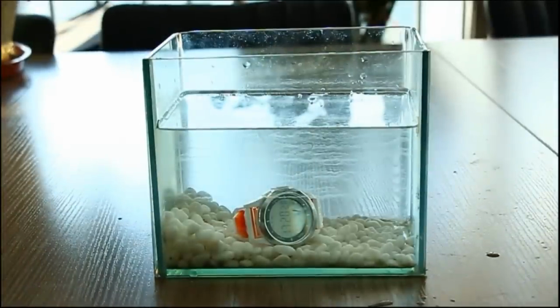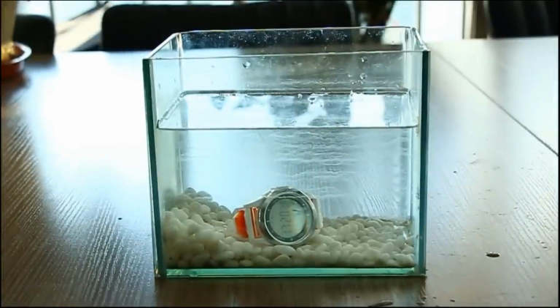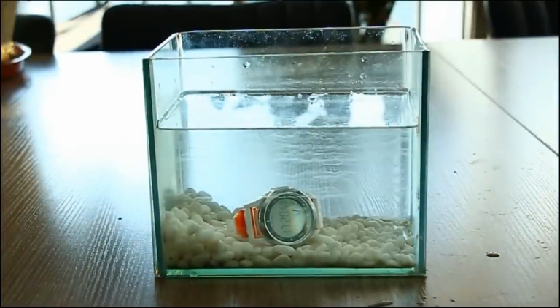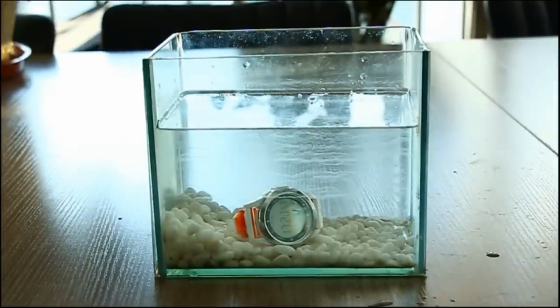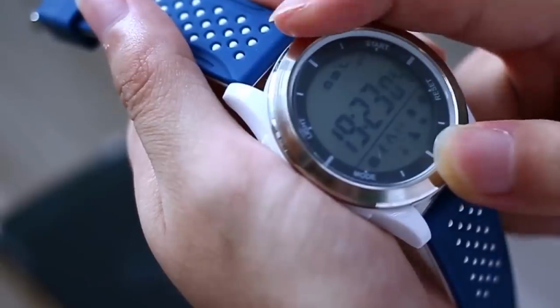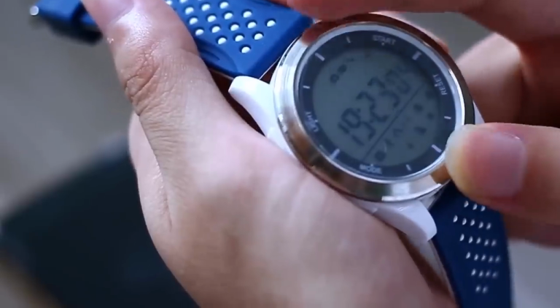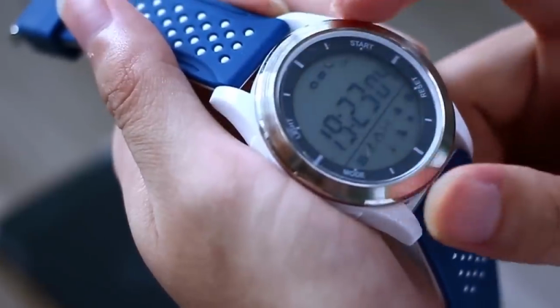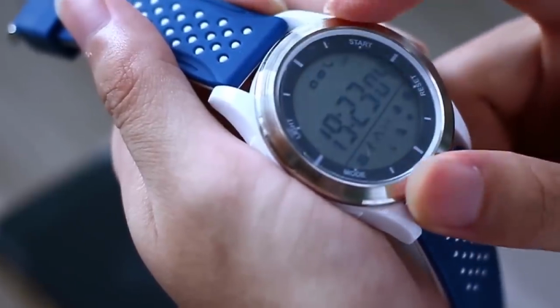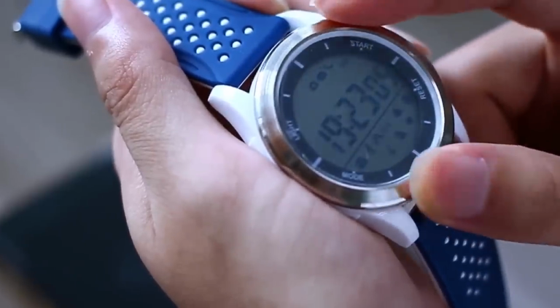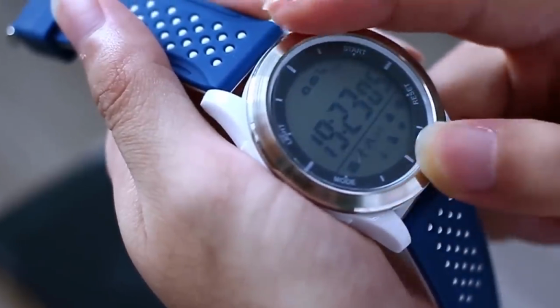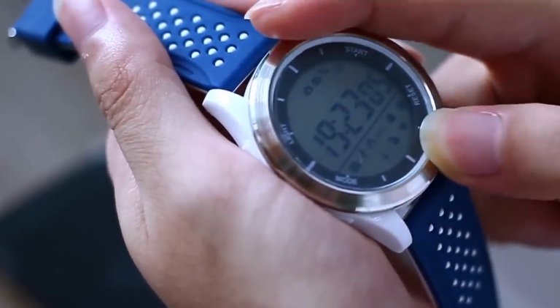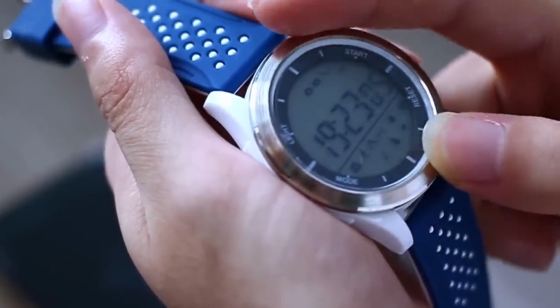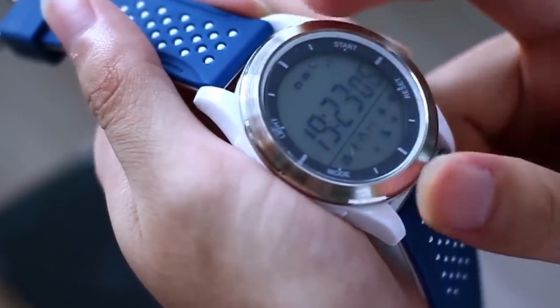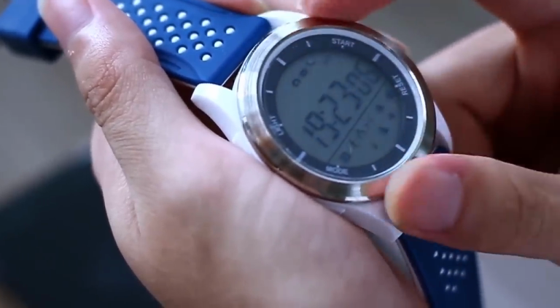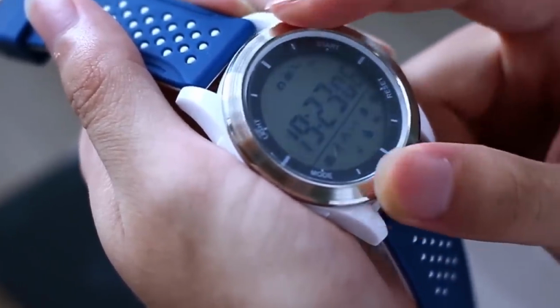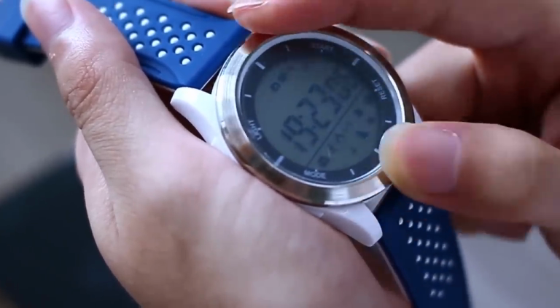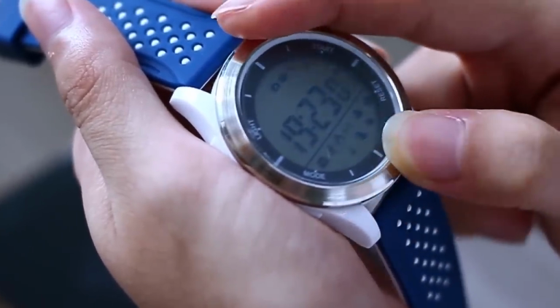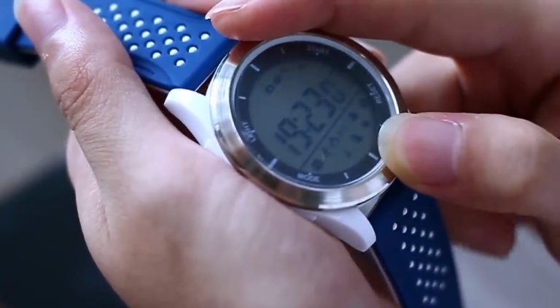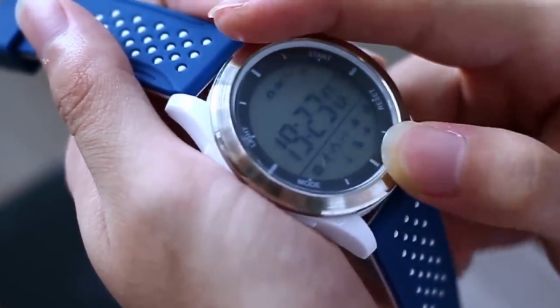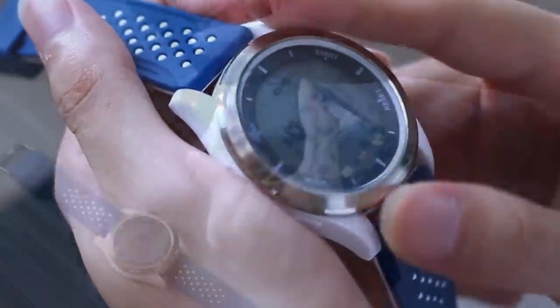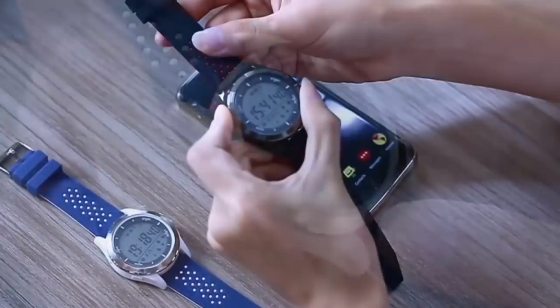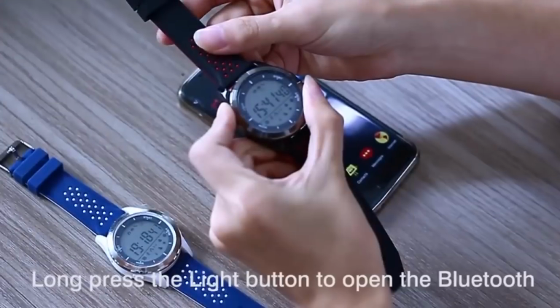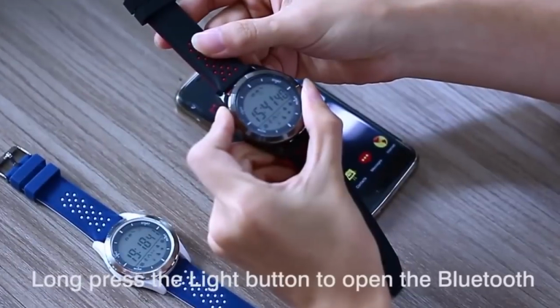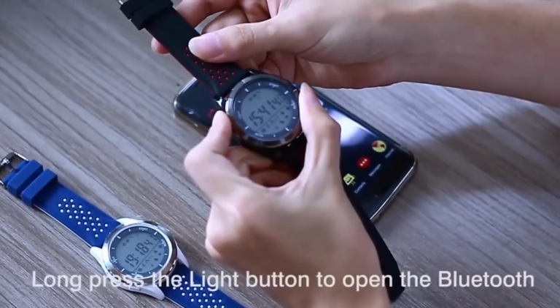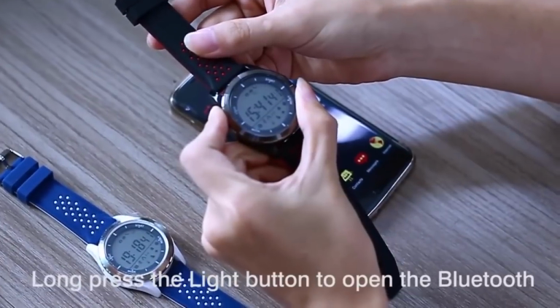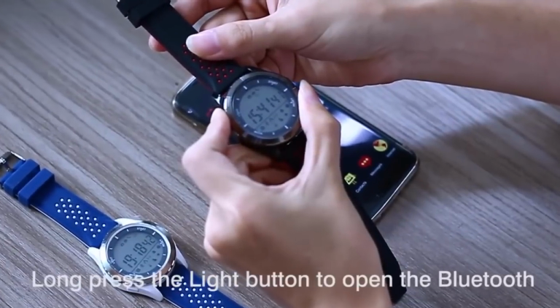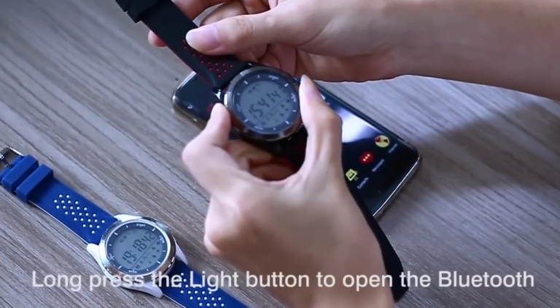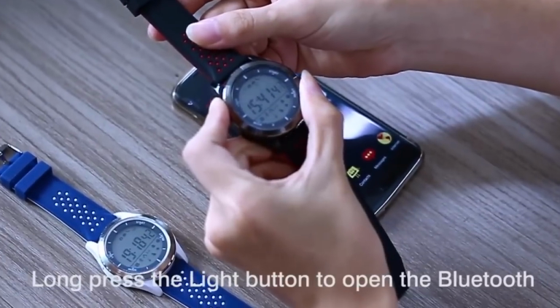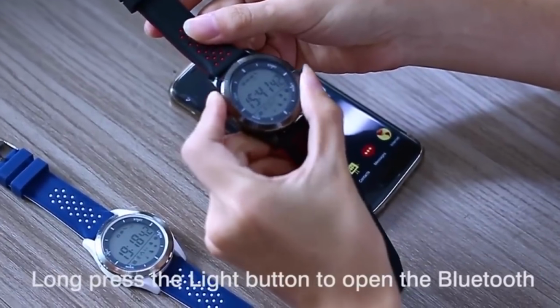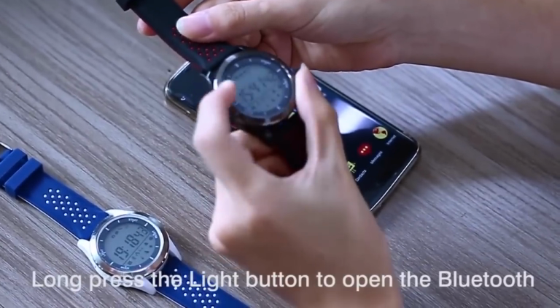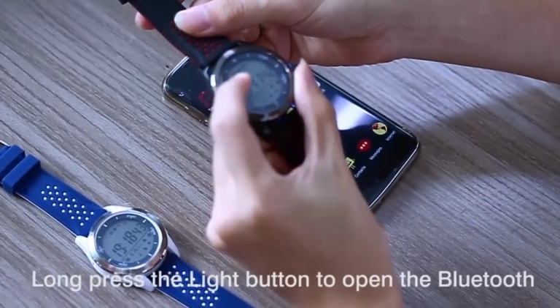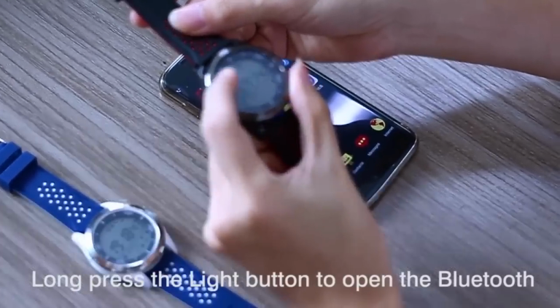Number 1 F3 comes with a number of built-in sensors. It counts steps, calories, and can monitor your sleep.